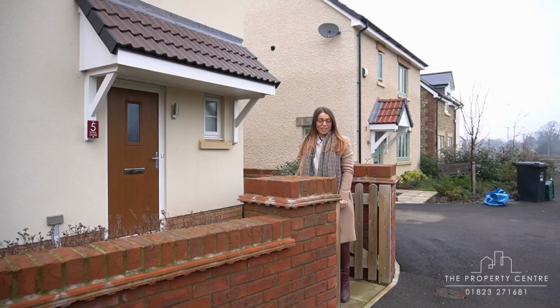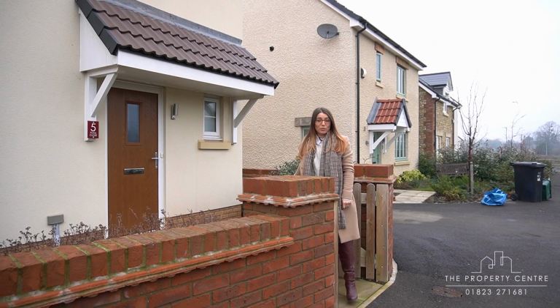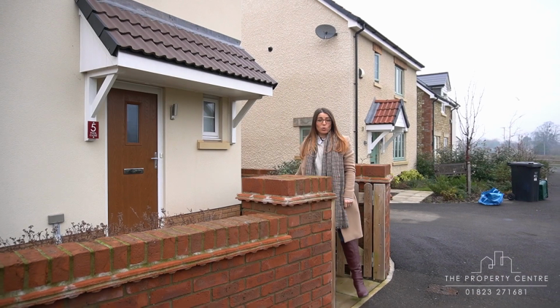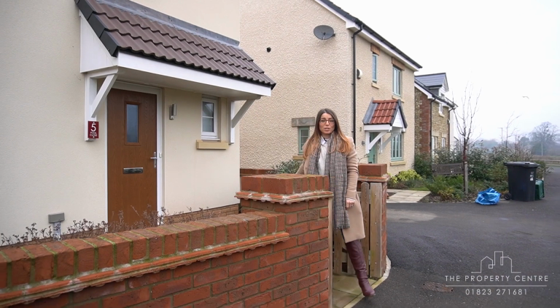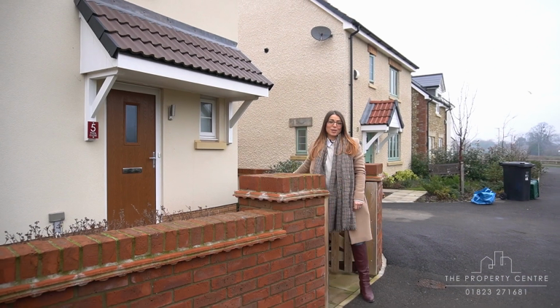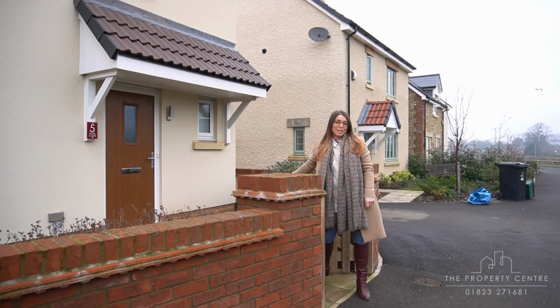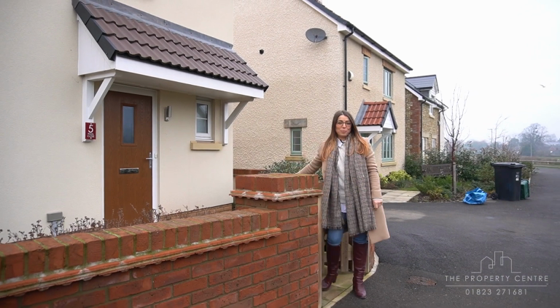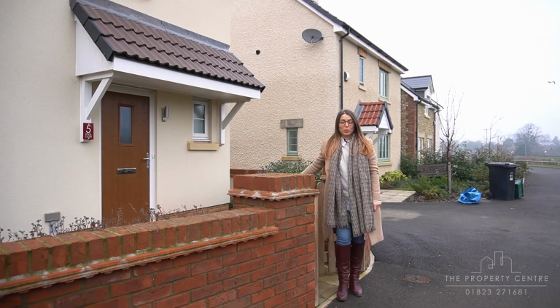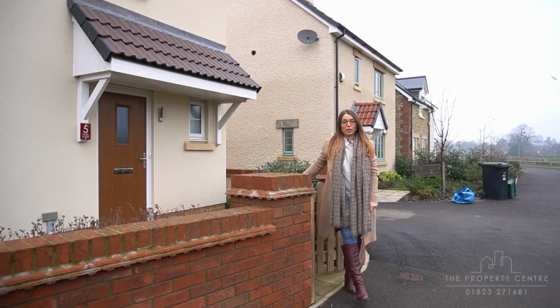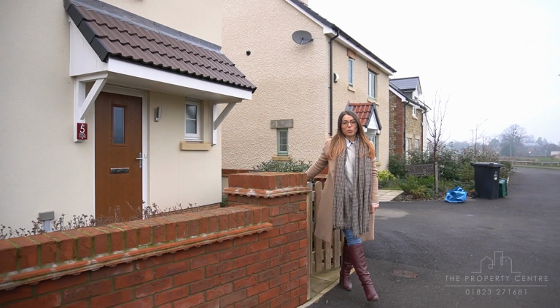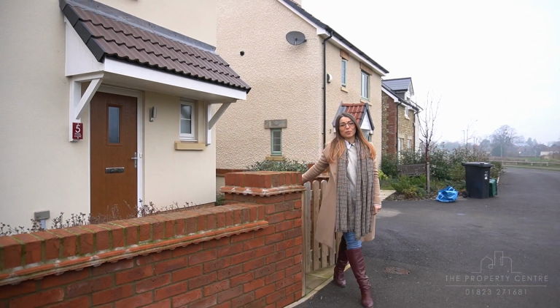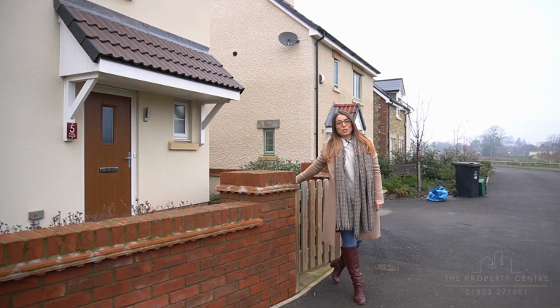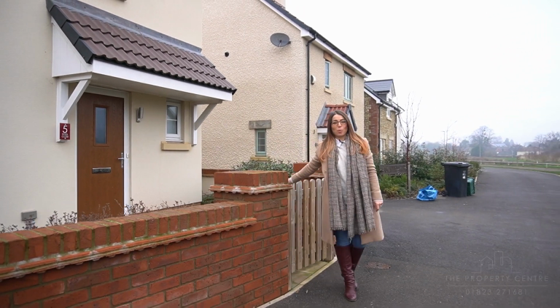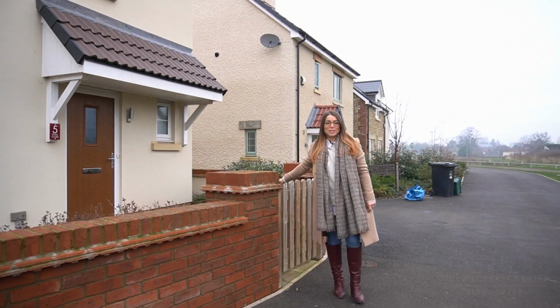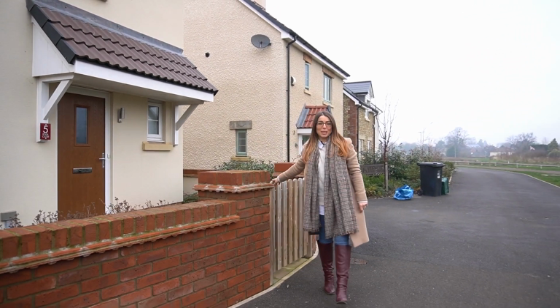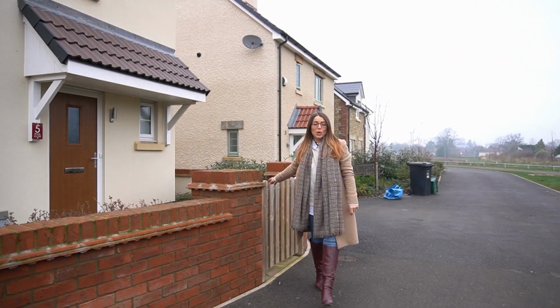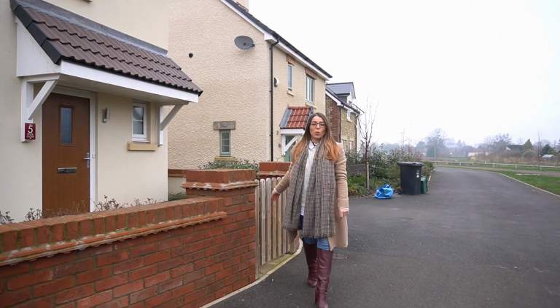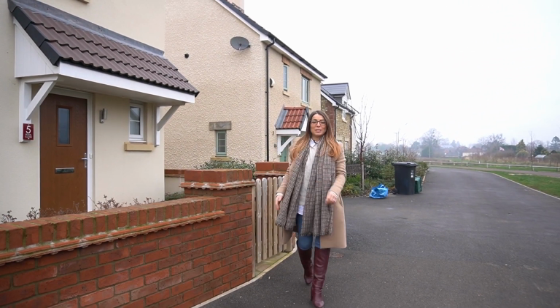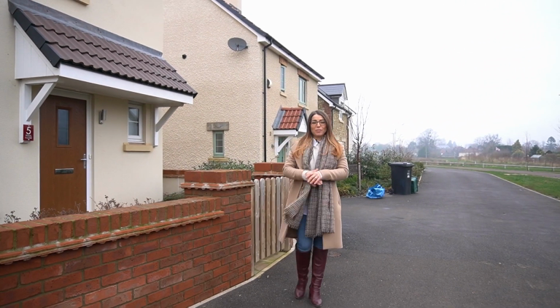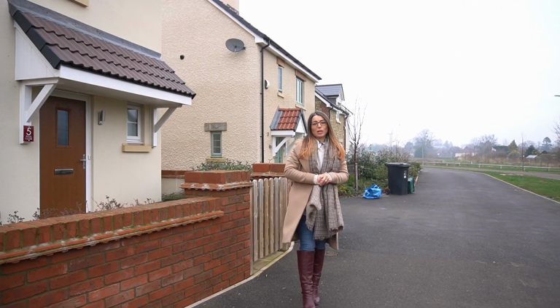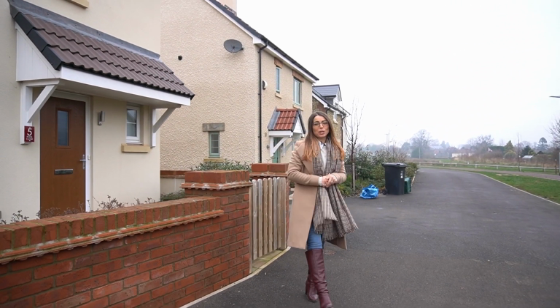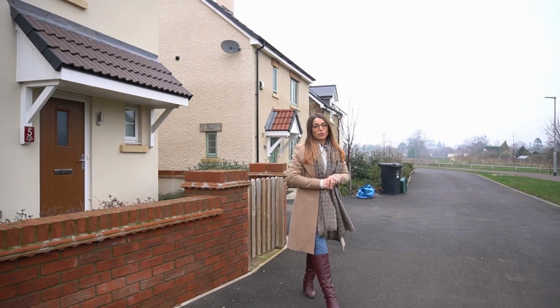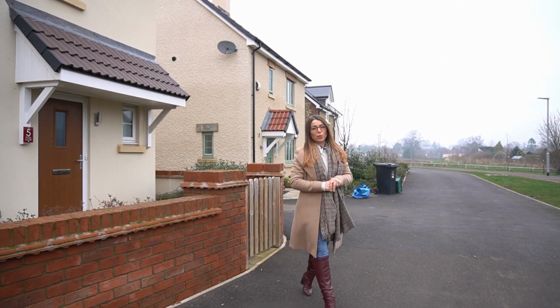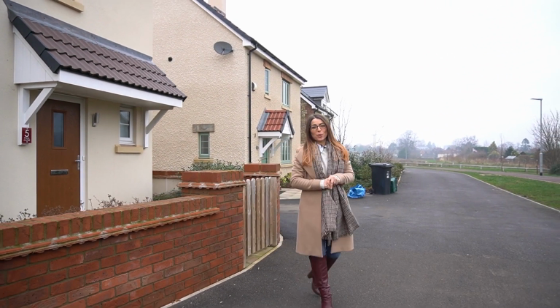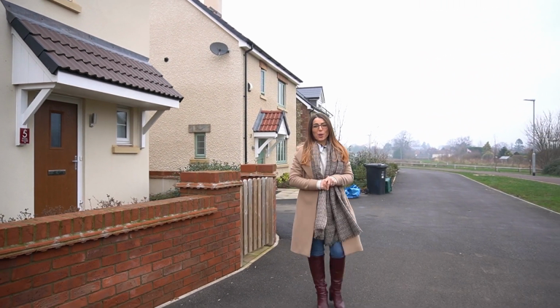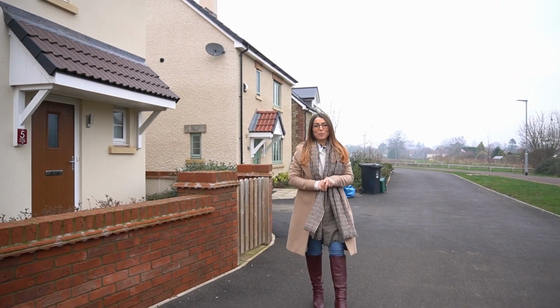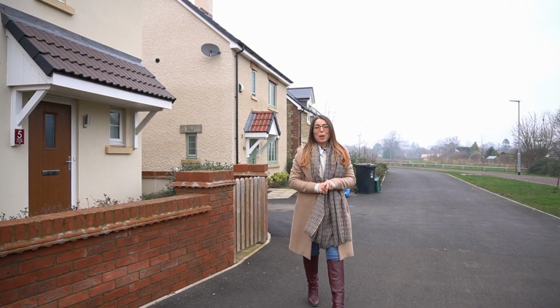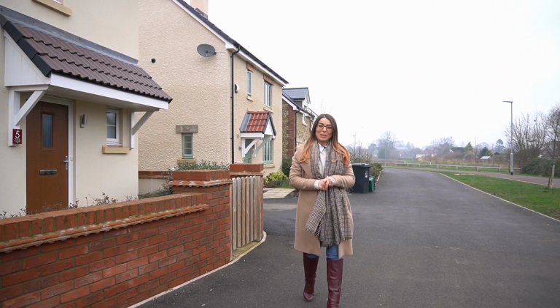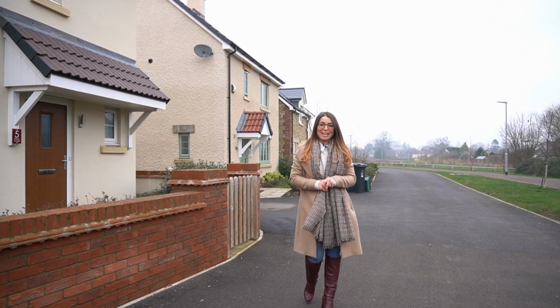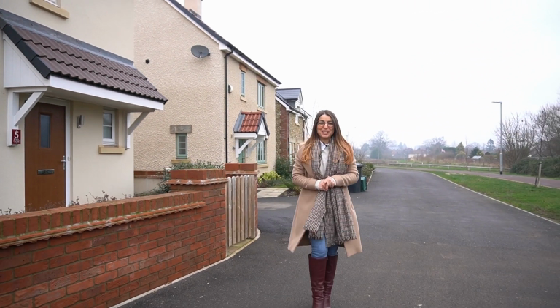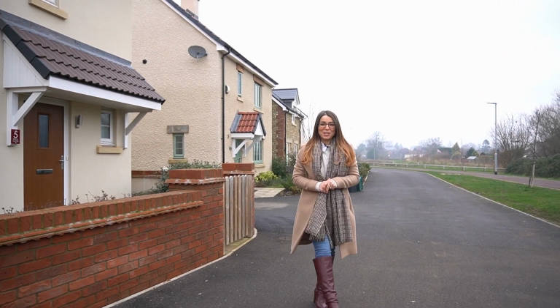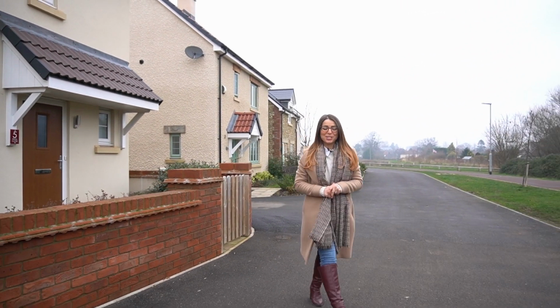If you're interested in booking a viewing of this property, or indeed an evaluation of your own home, please get in touch.